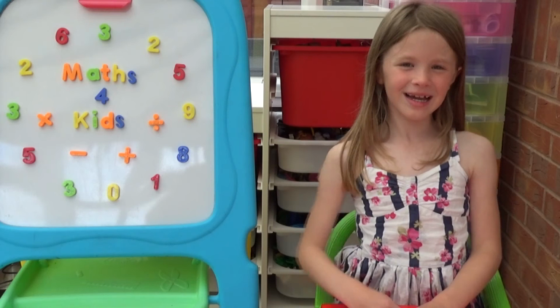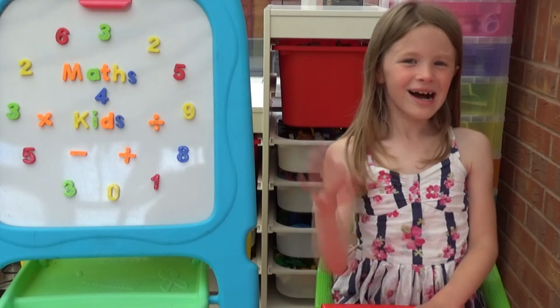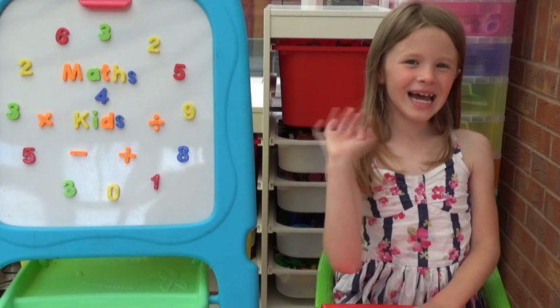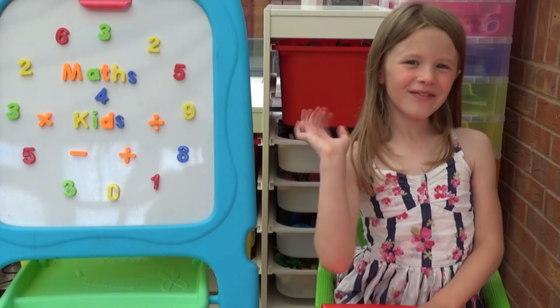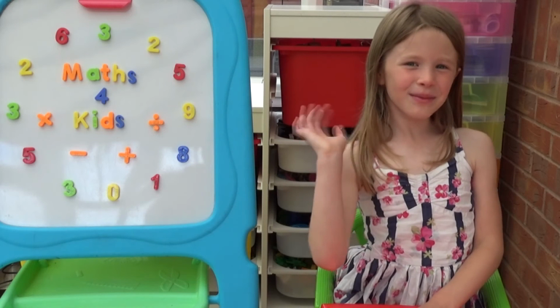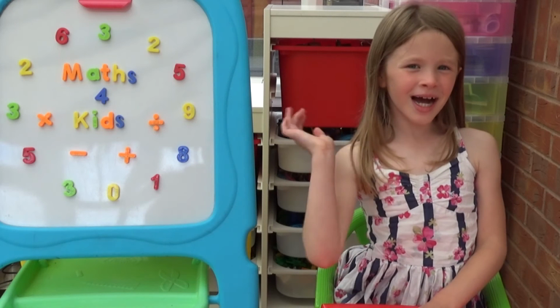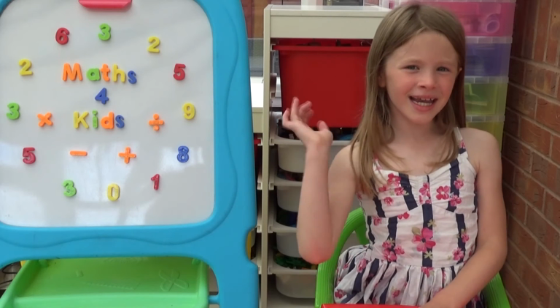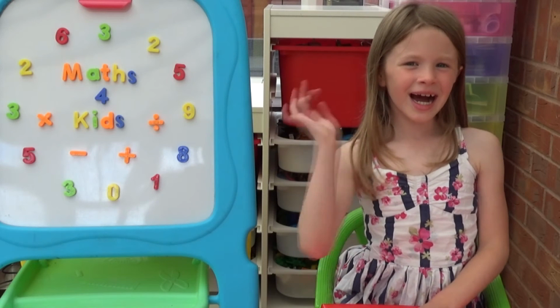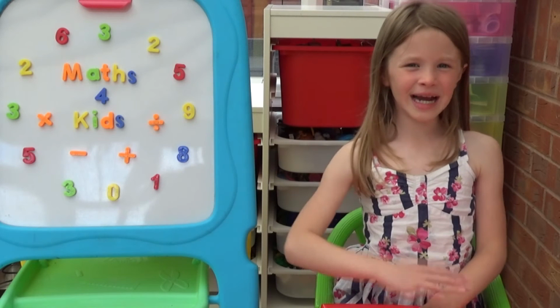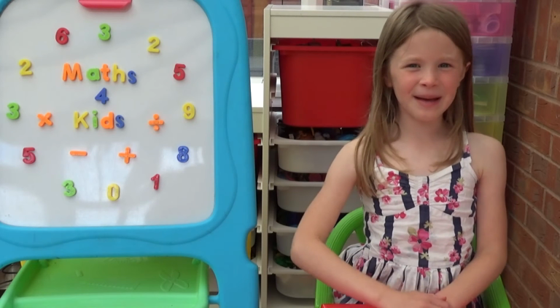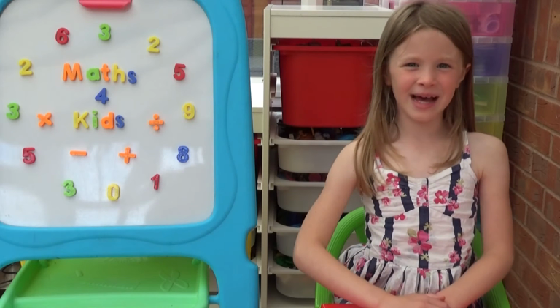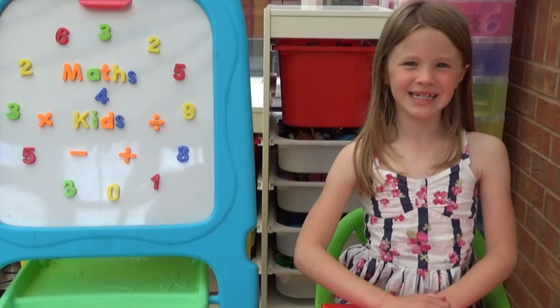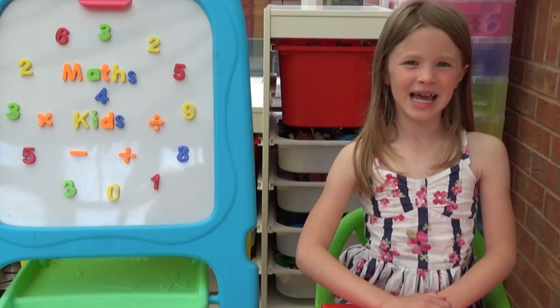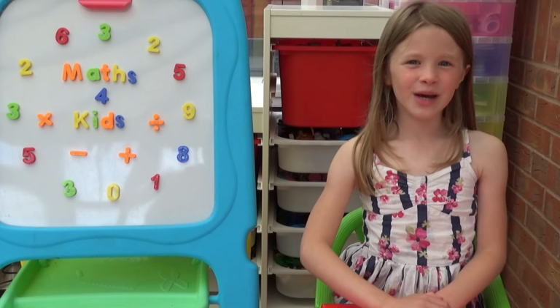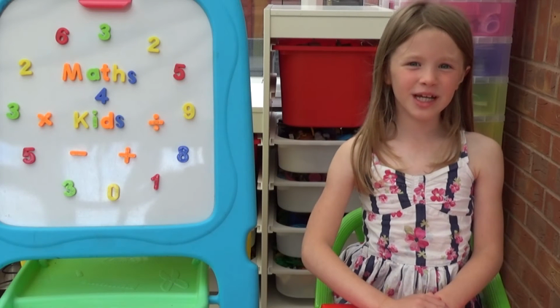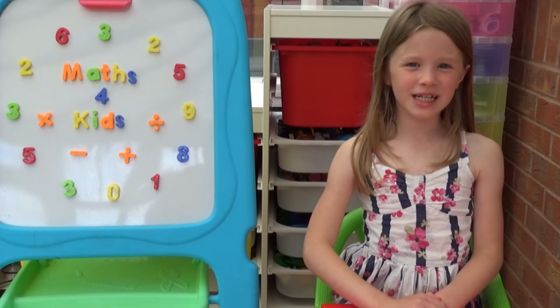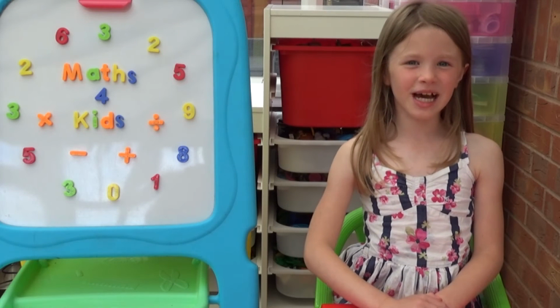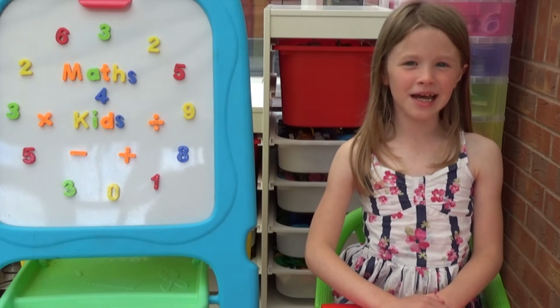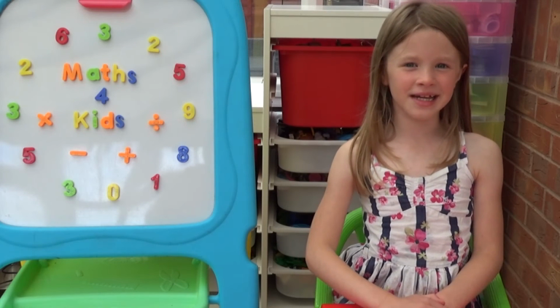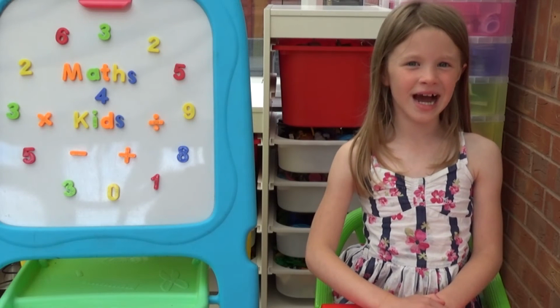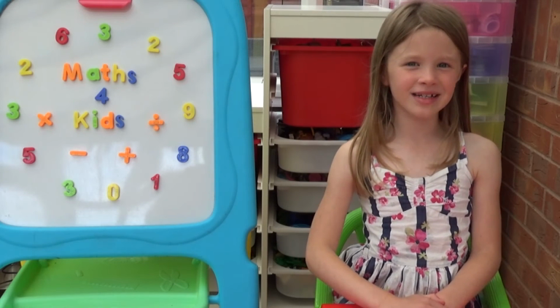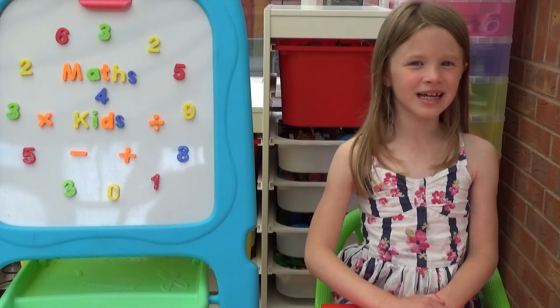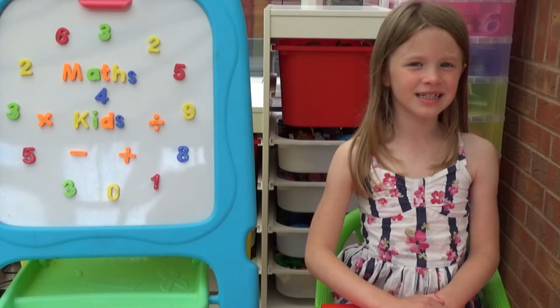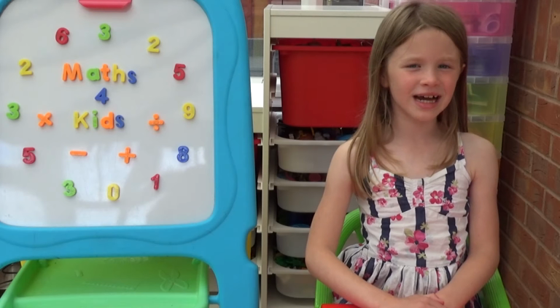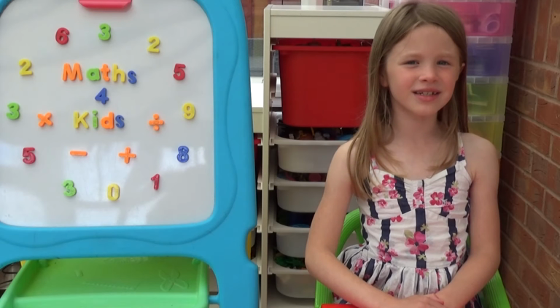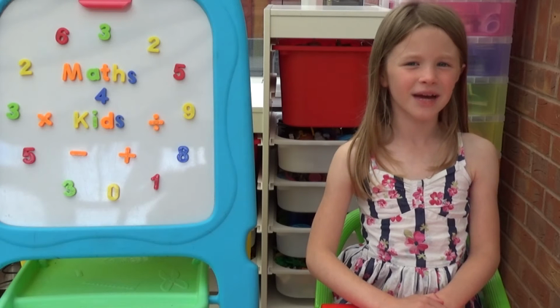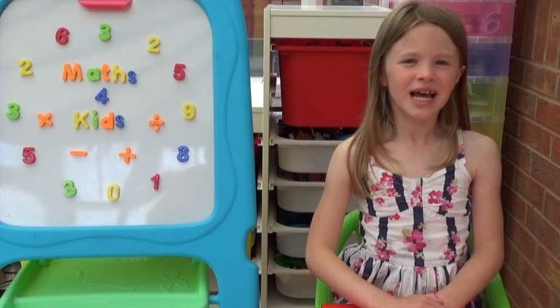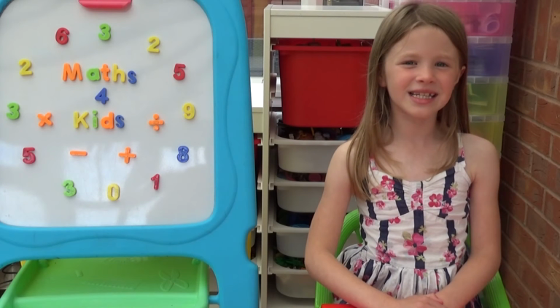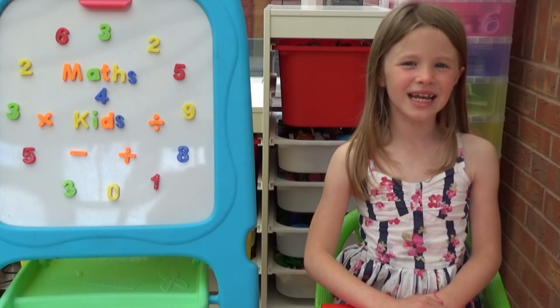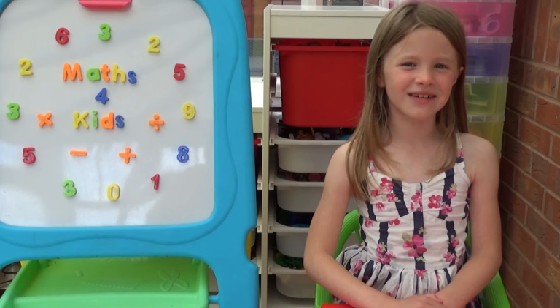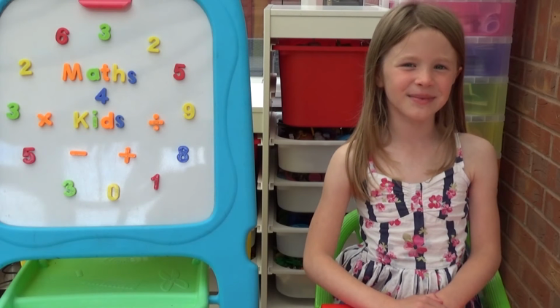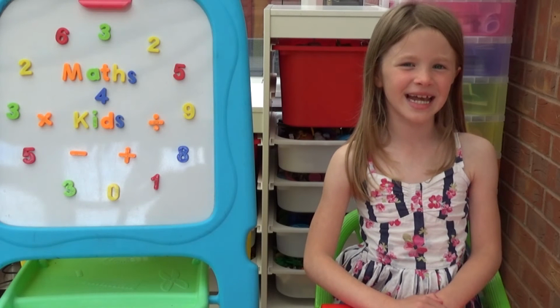Hi everyone, I'm Amber and today we're going to start learning how to tell the time to the nearest minute.